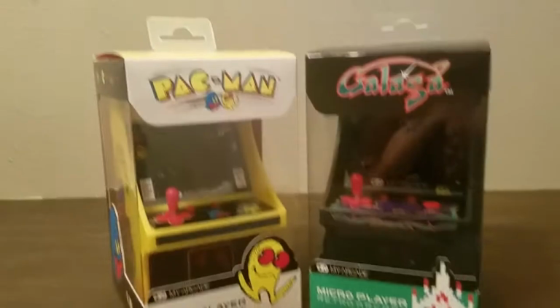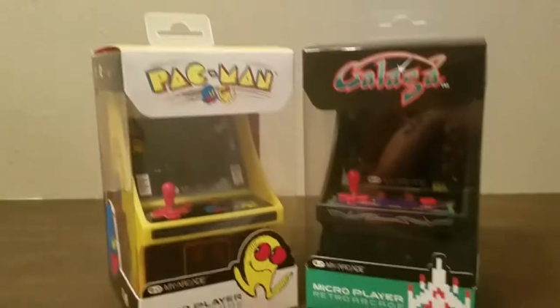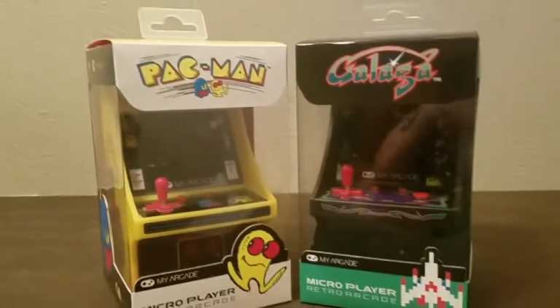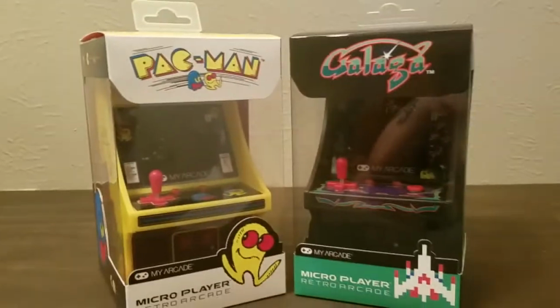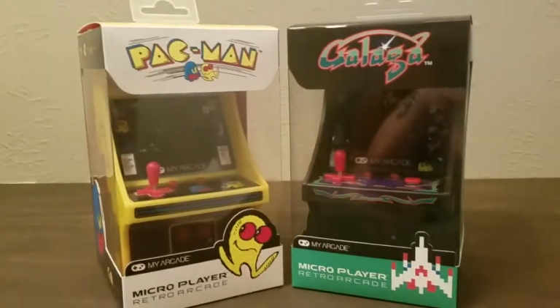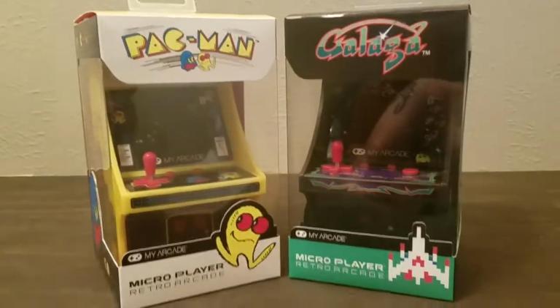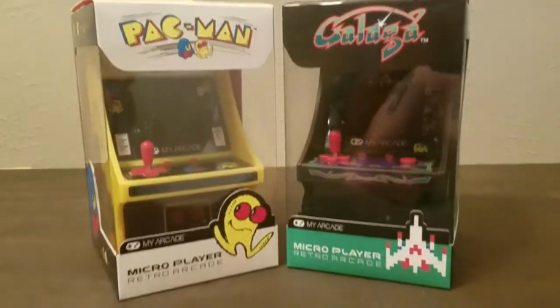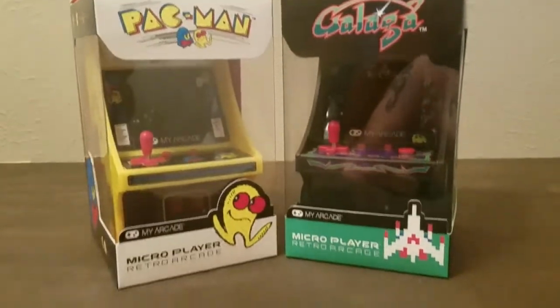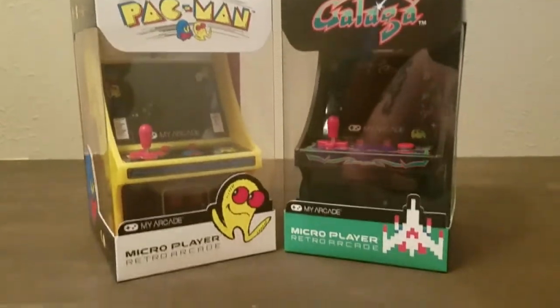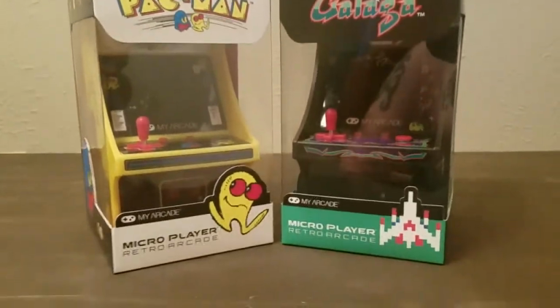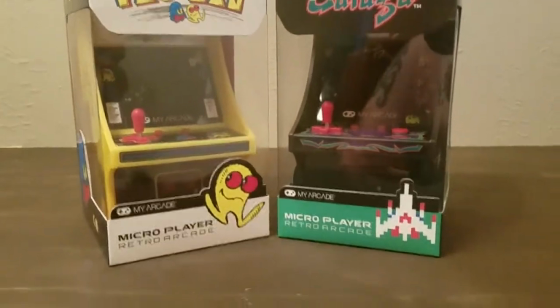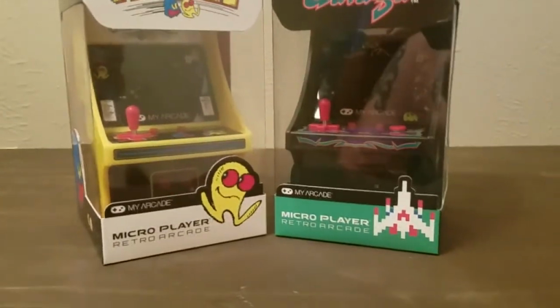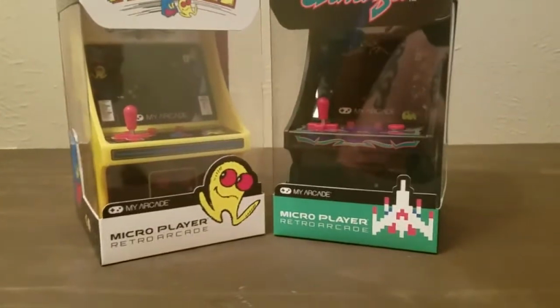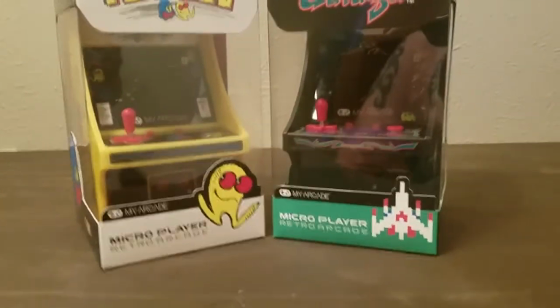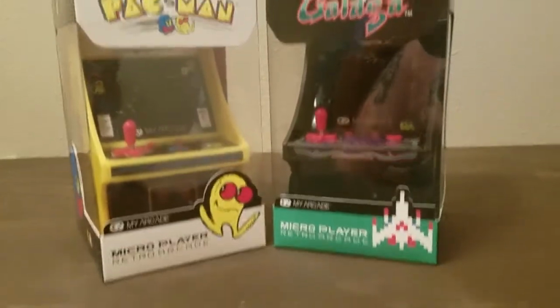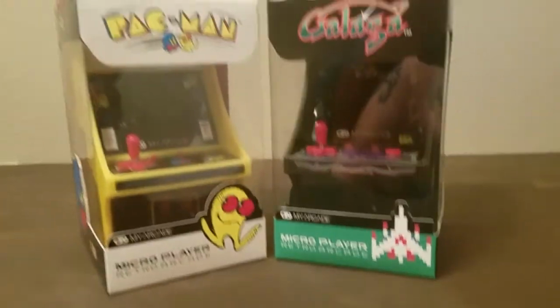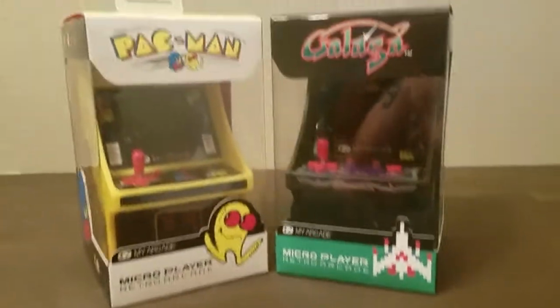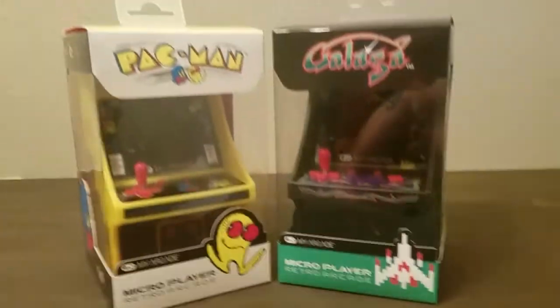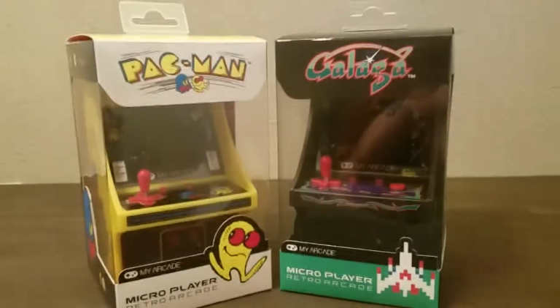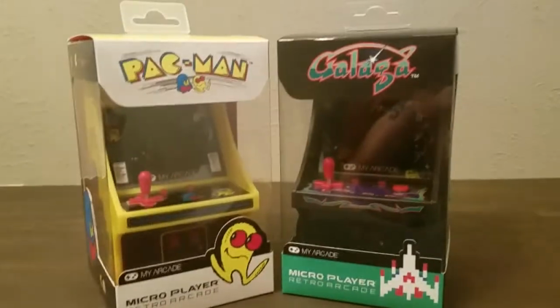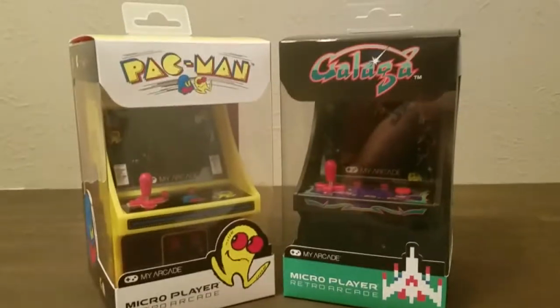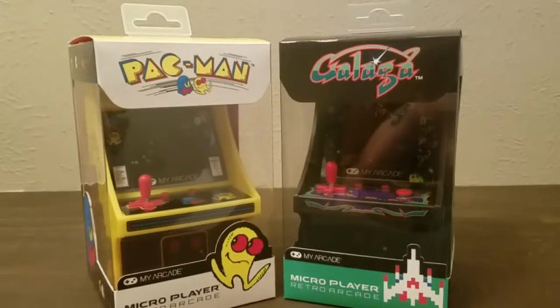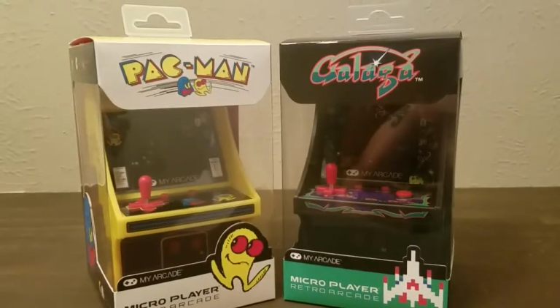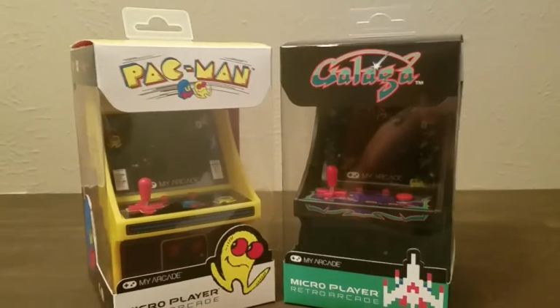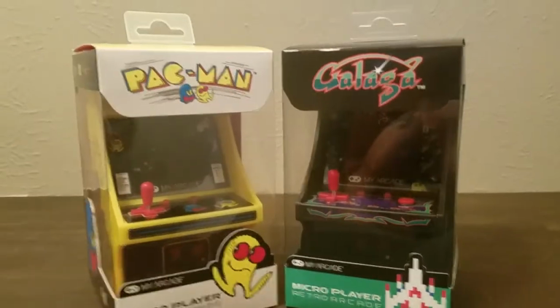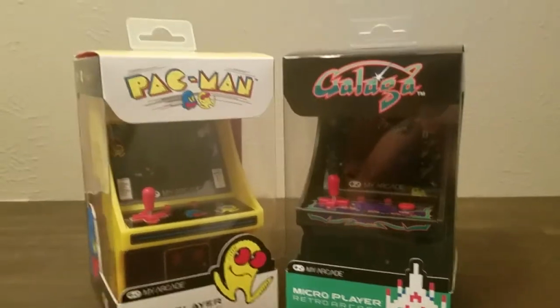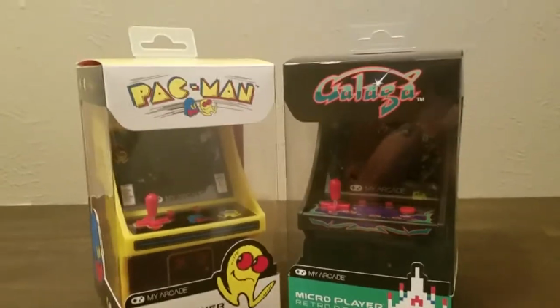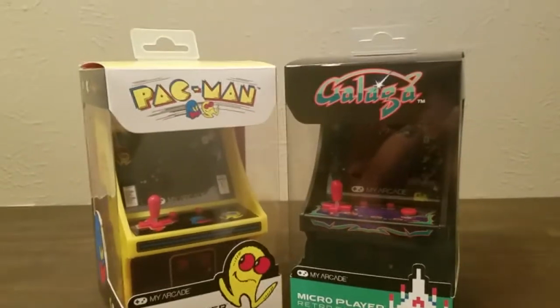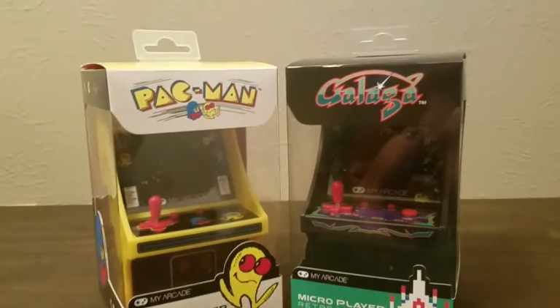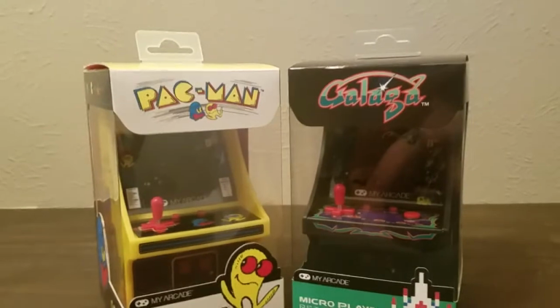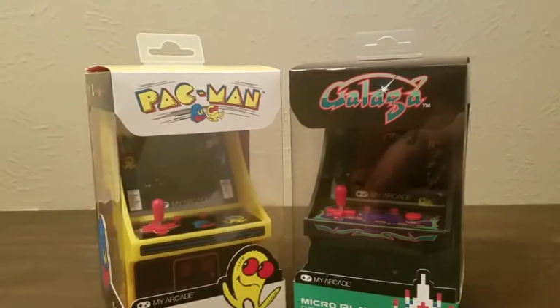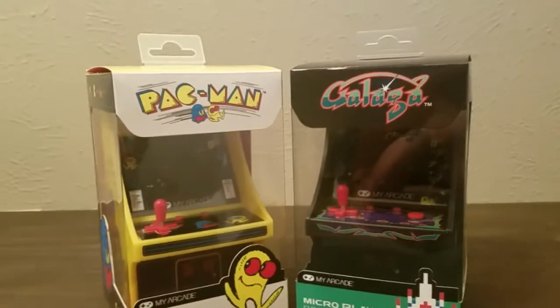Check it out boys and girls. Look what I scored. God, I love my friends.